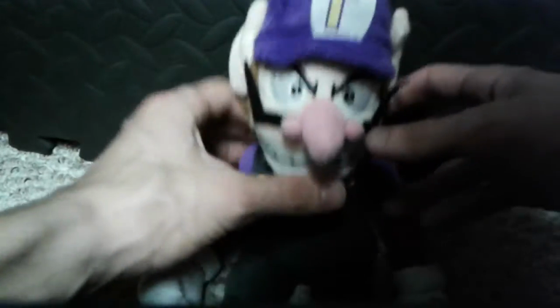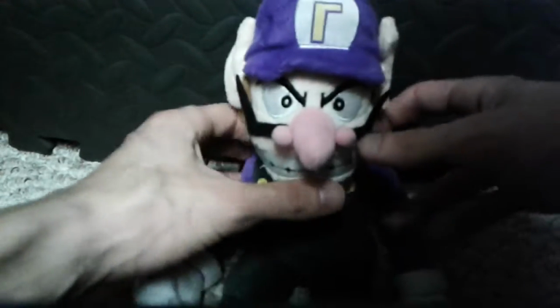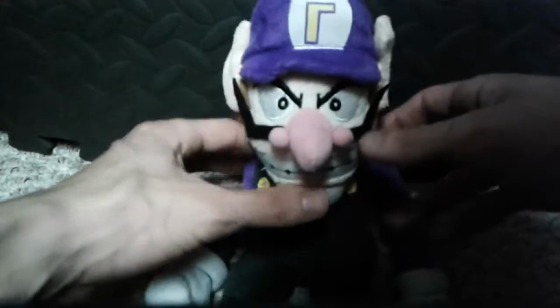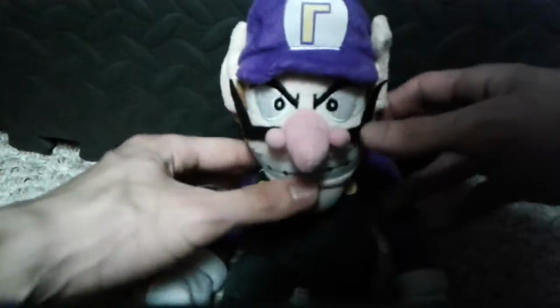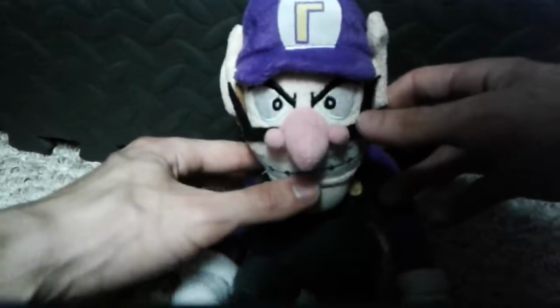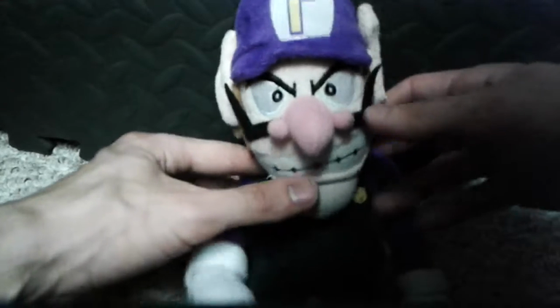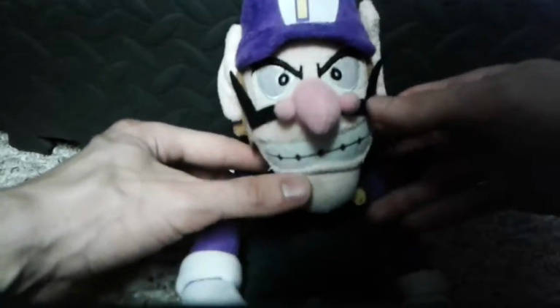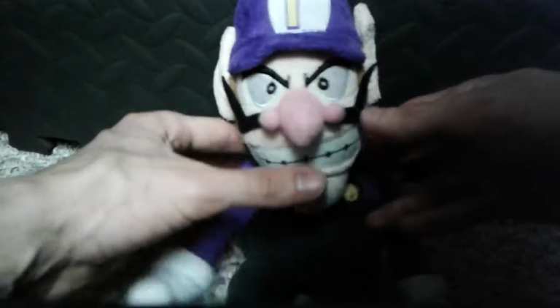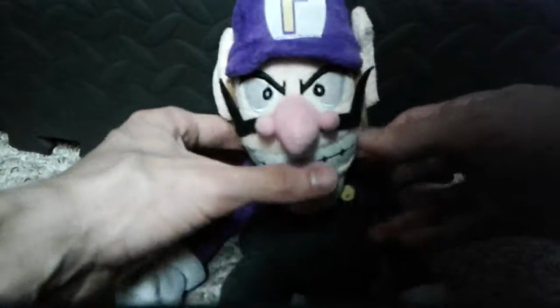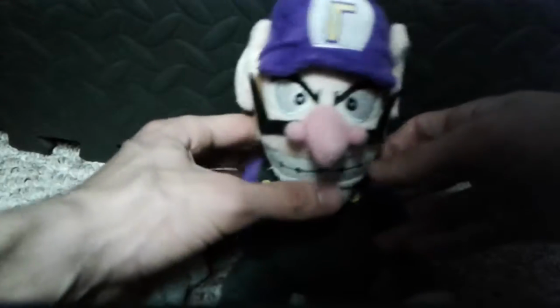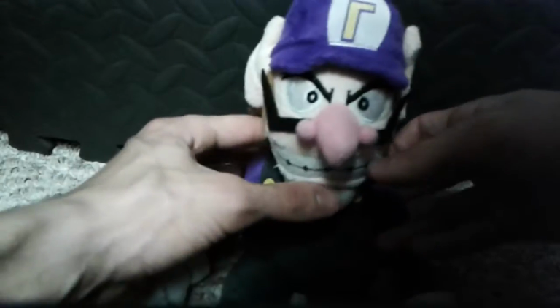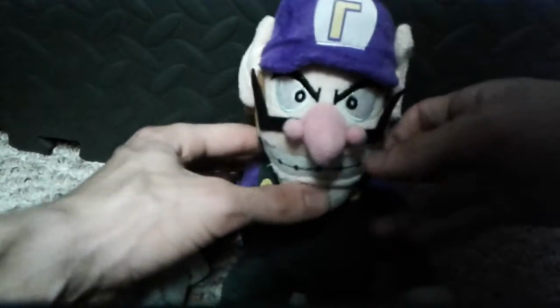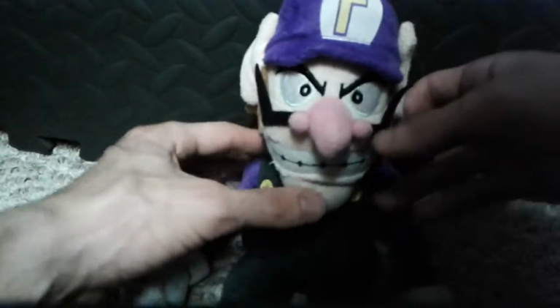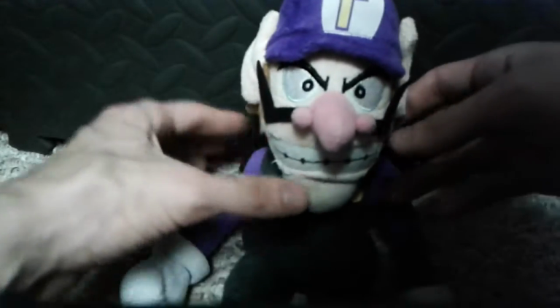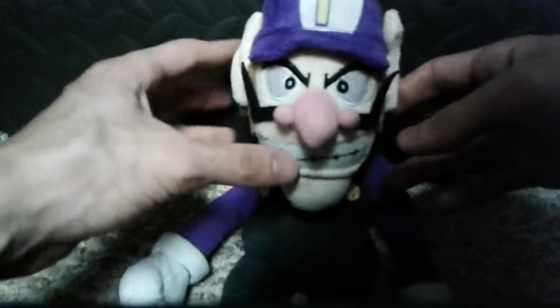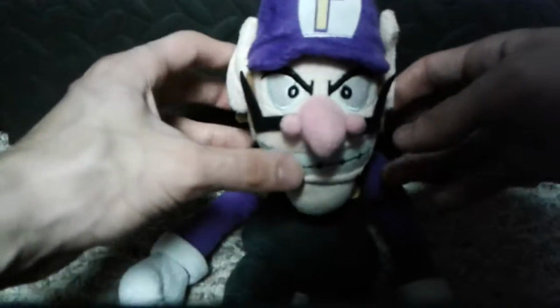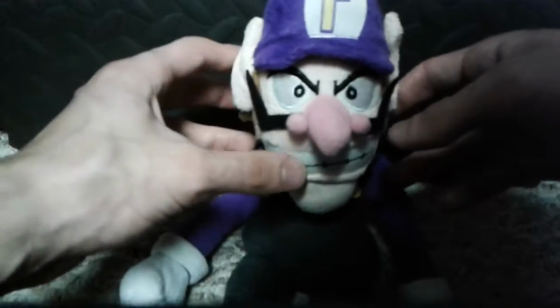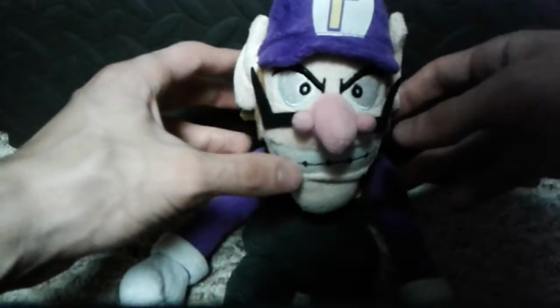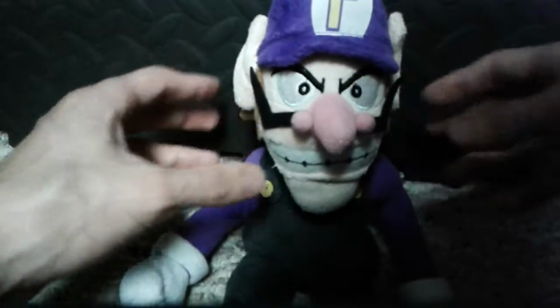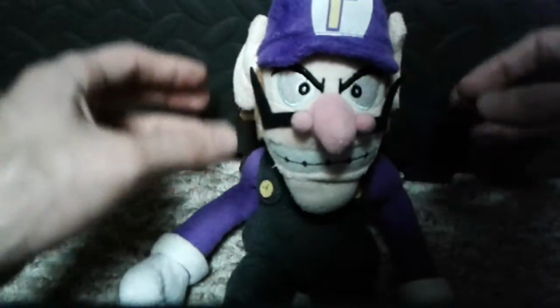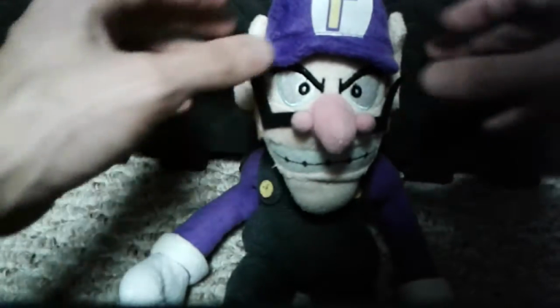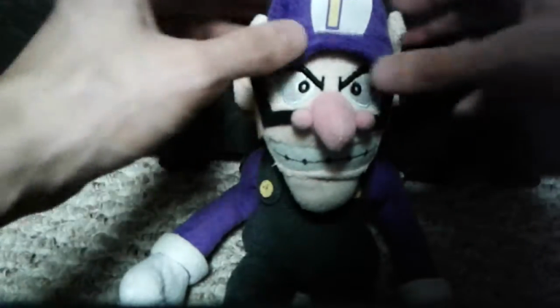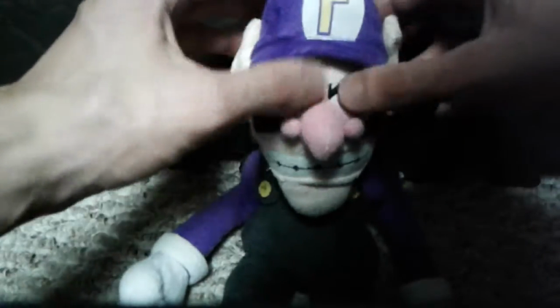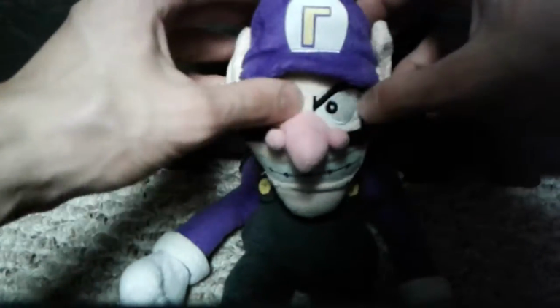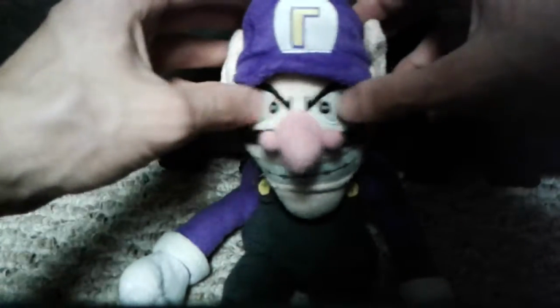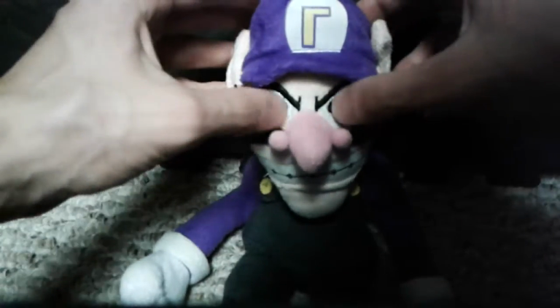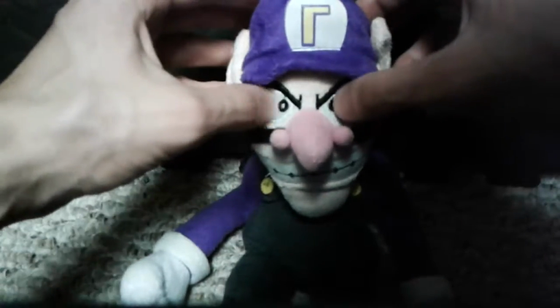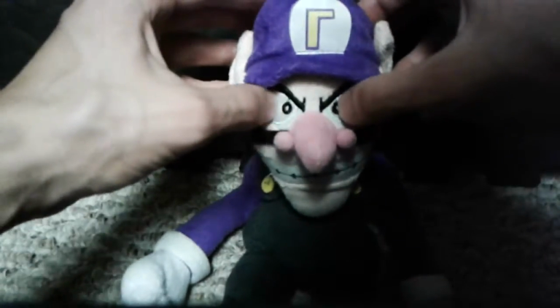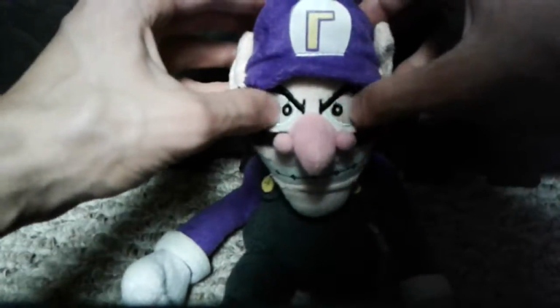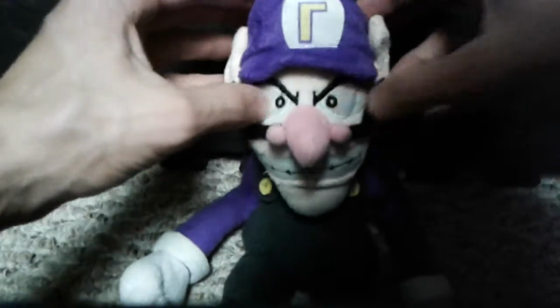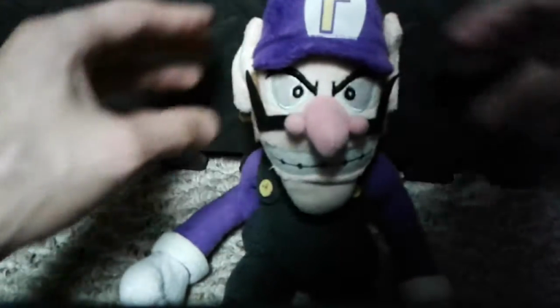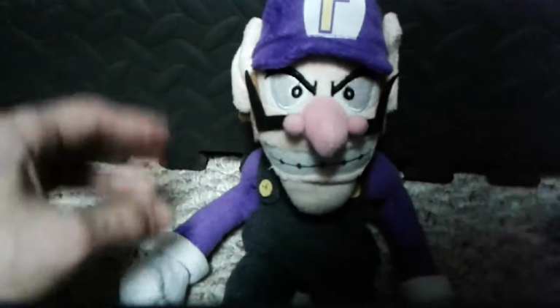His perfect face — plush. His eyes are so downward.